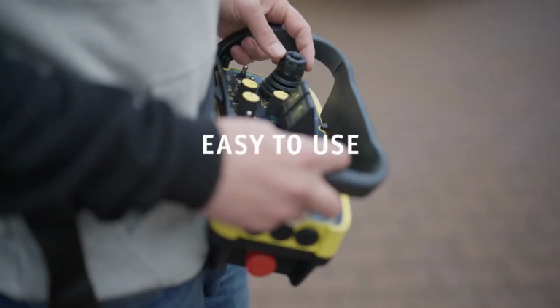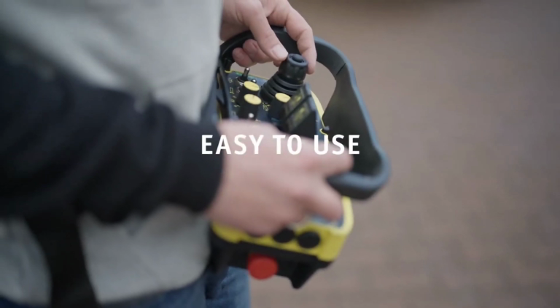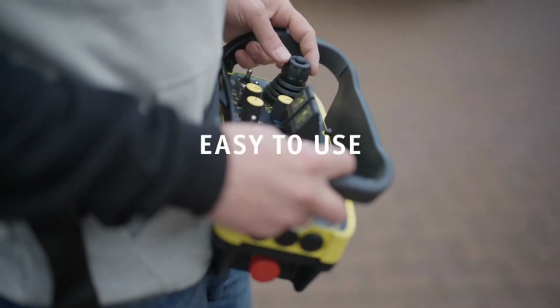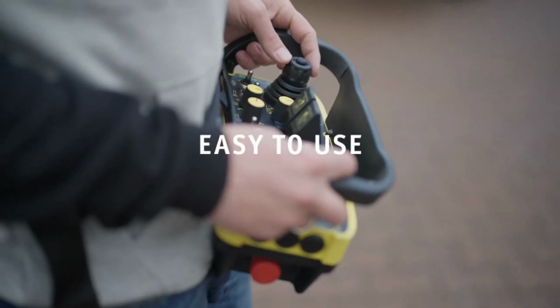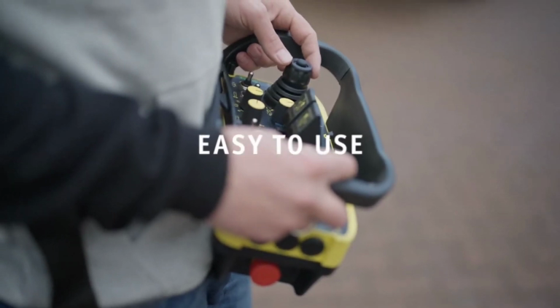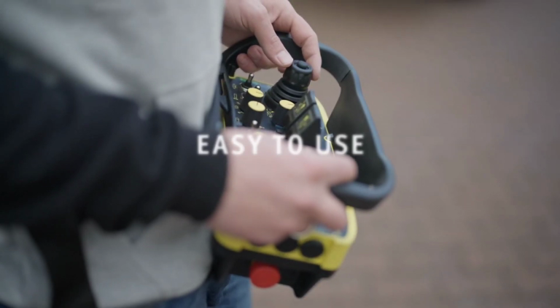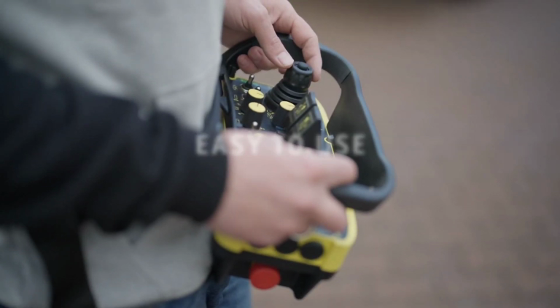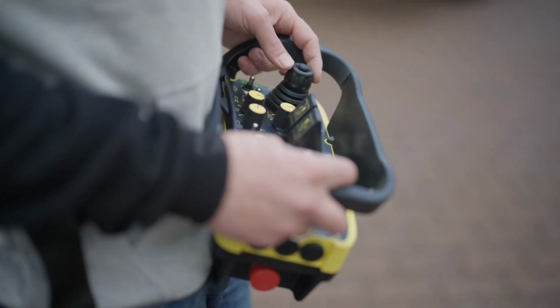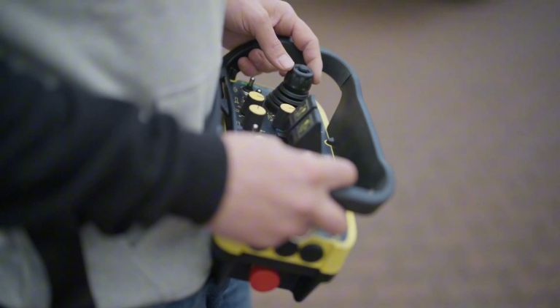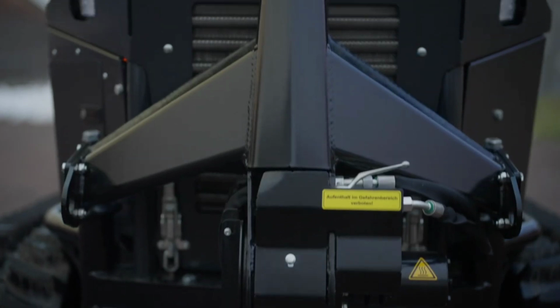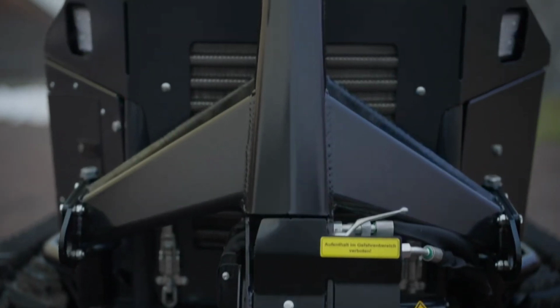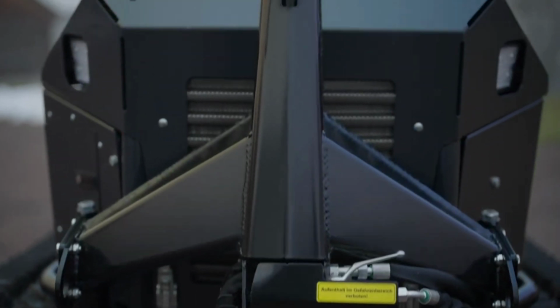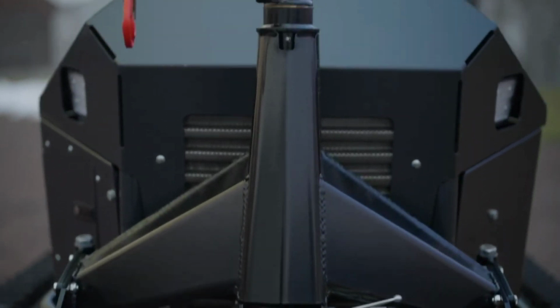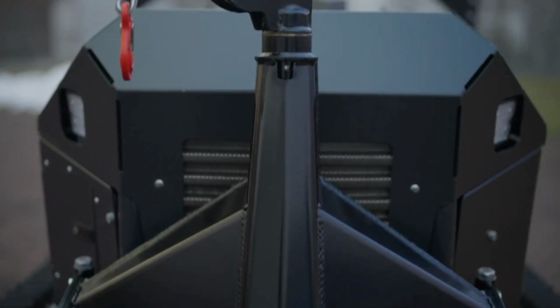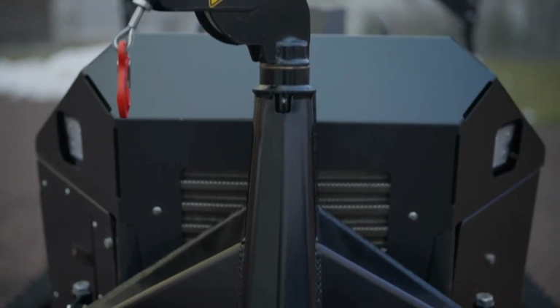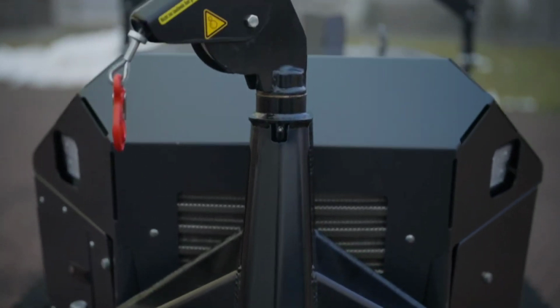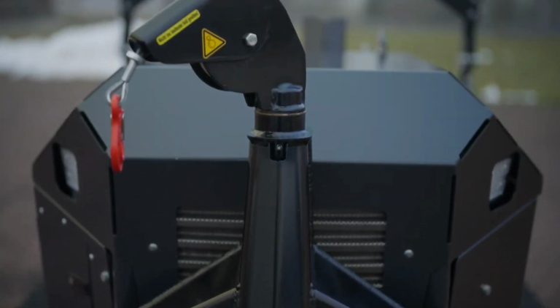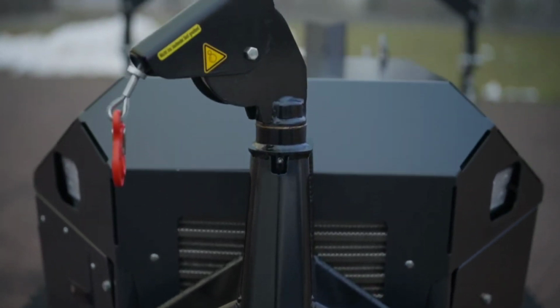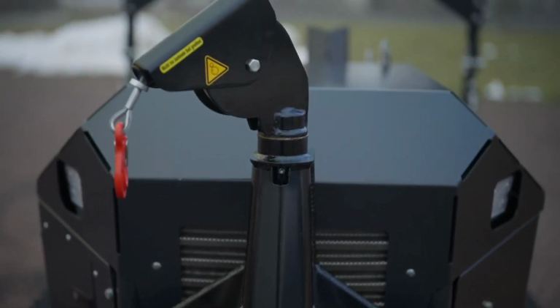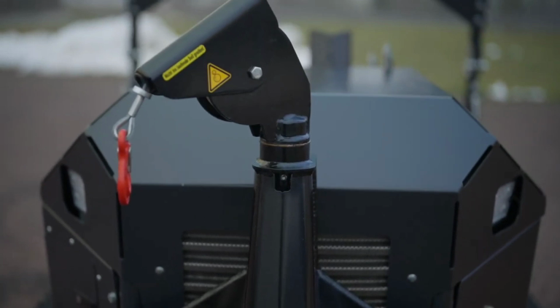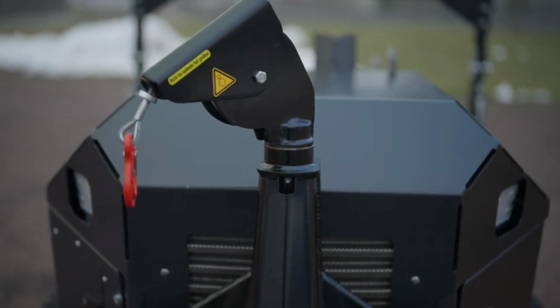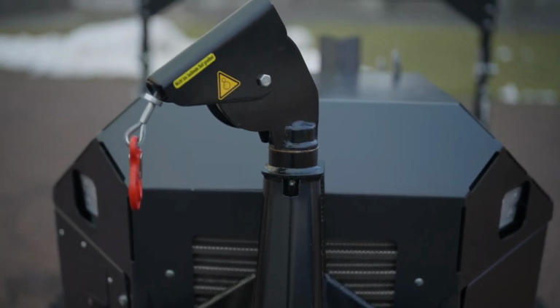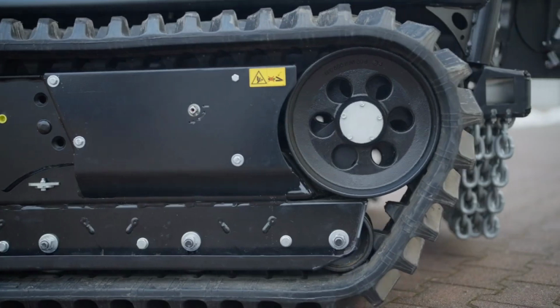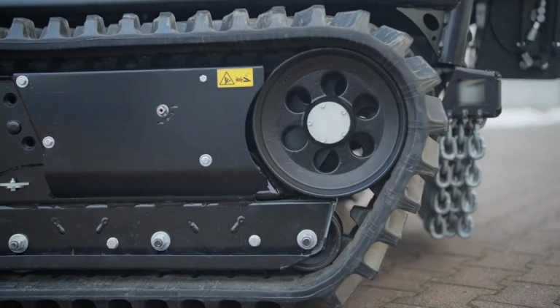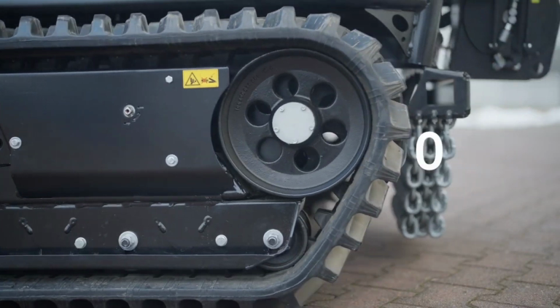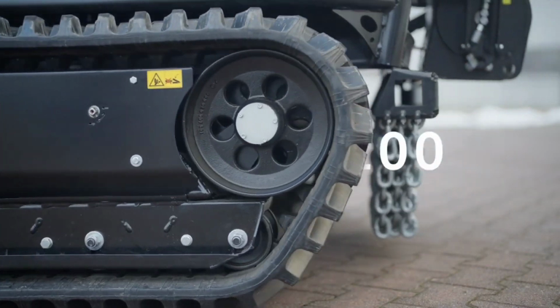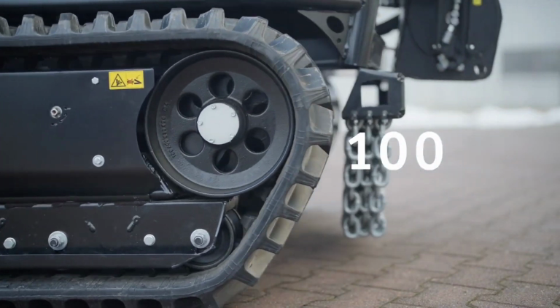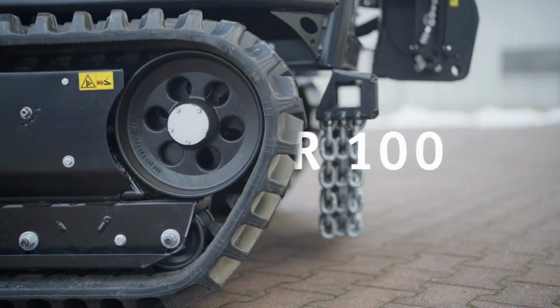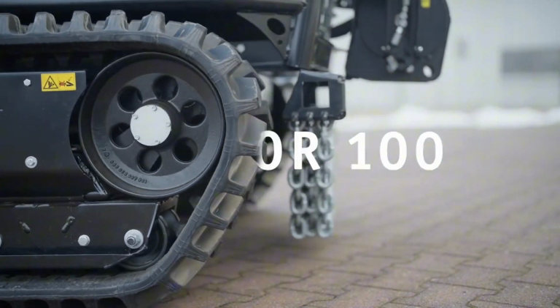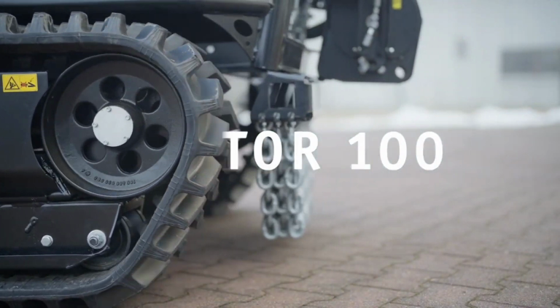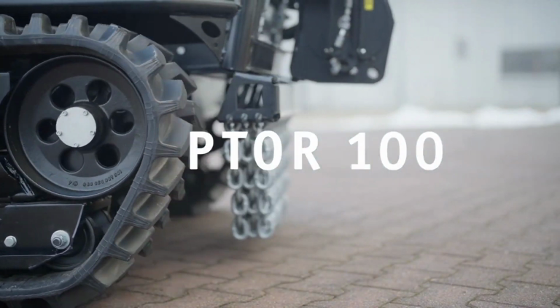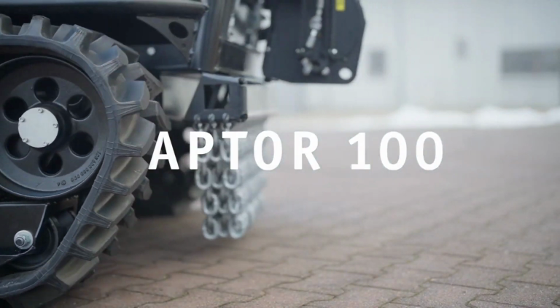The Raptor 100's durable construction and state-of-the-art technology make it the ultimate choice for professionals. When it comes to tackling challenging terrains, the Prenoth Raptor 100 is in a league of its own.